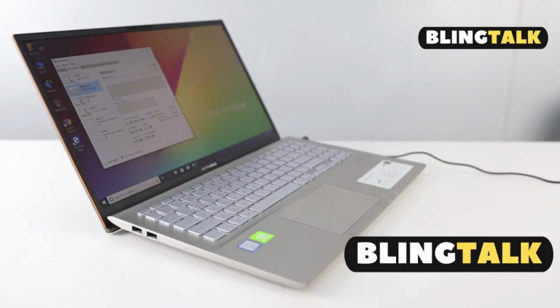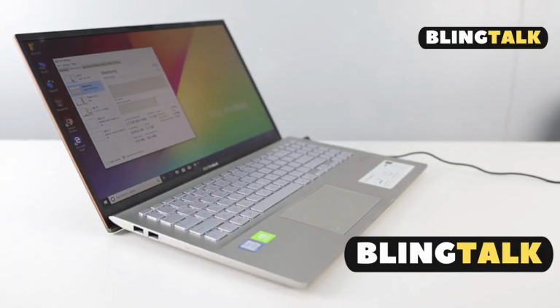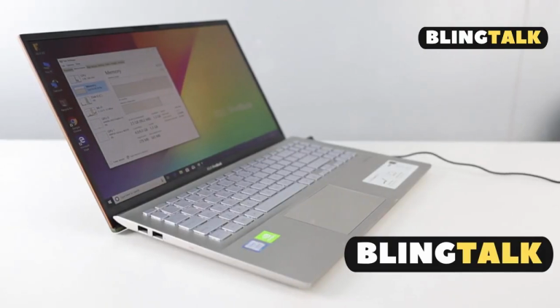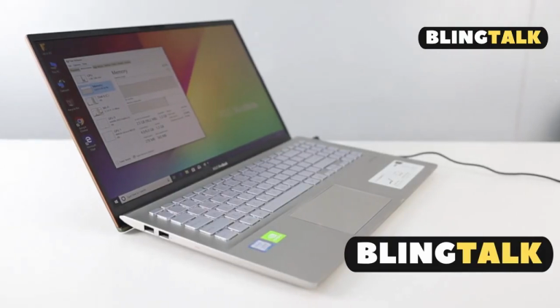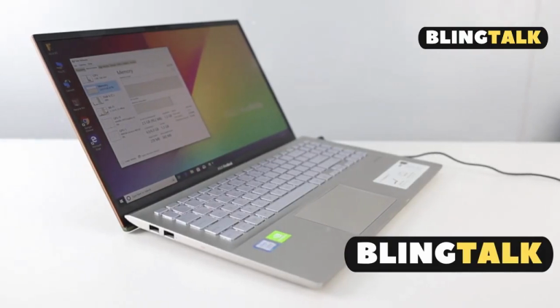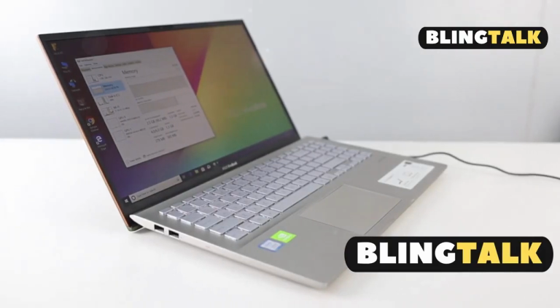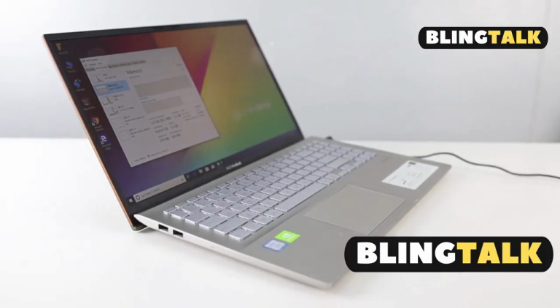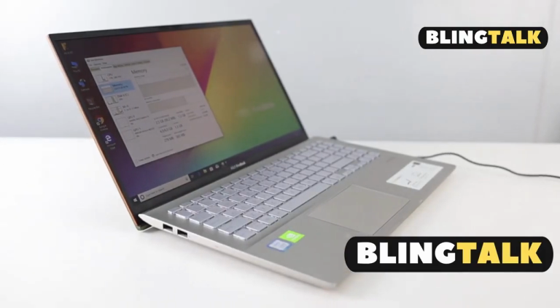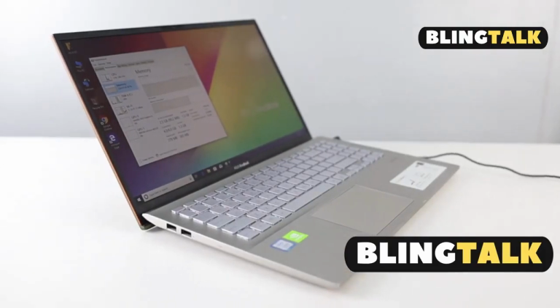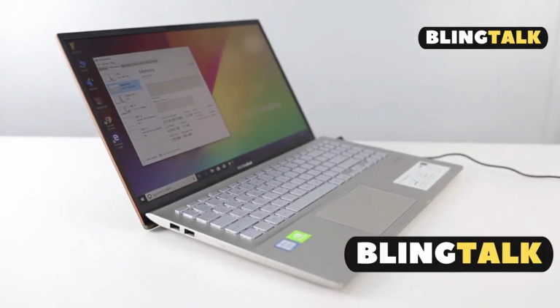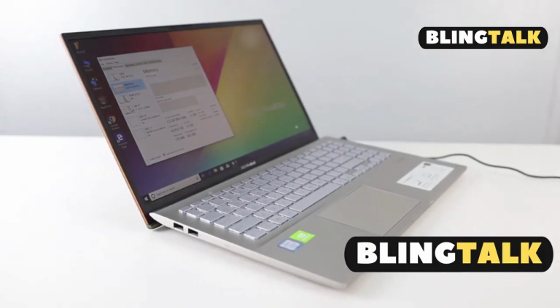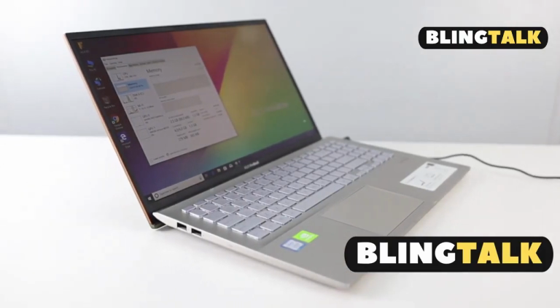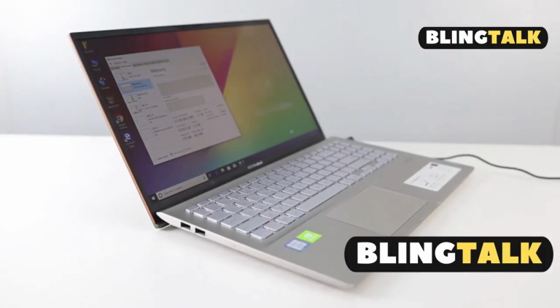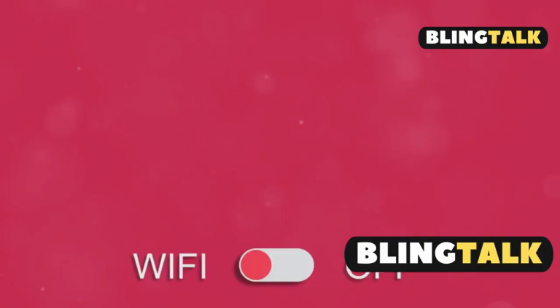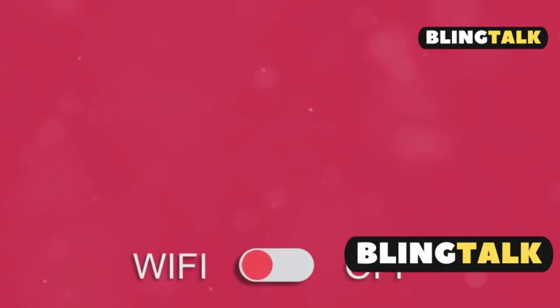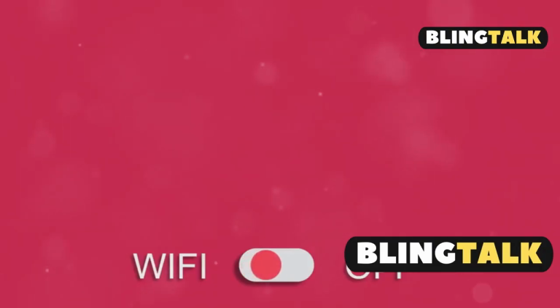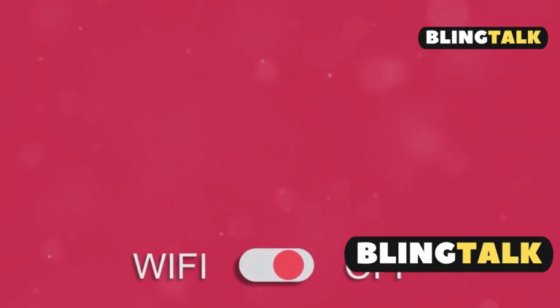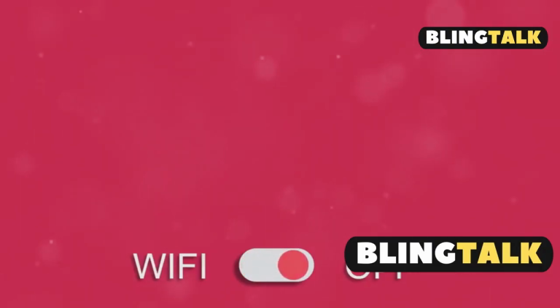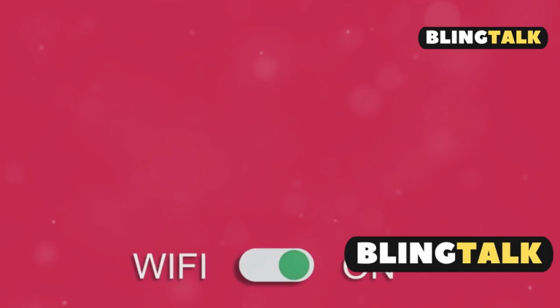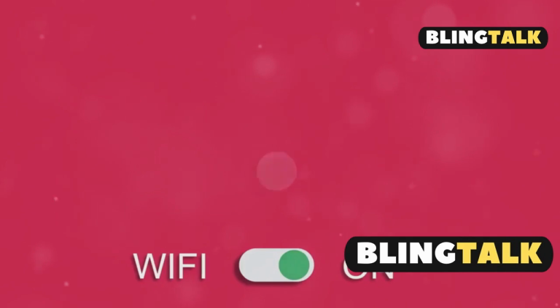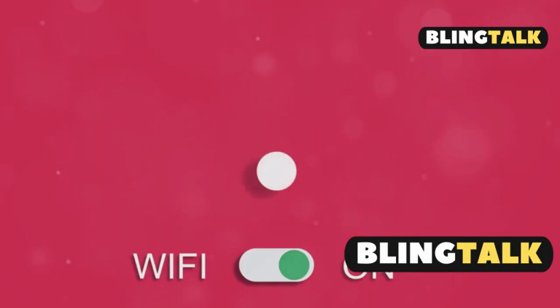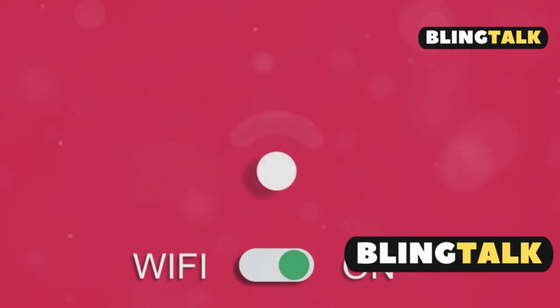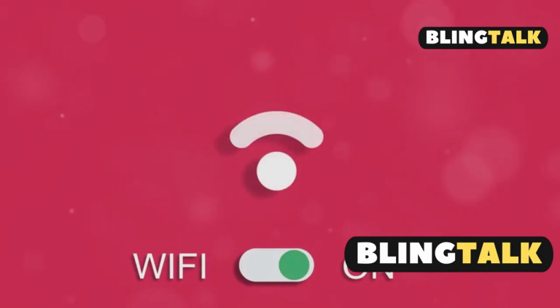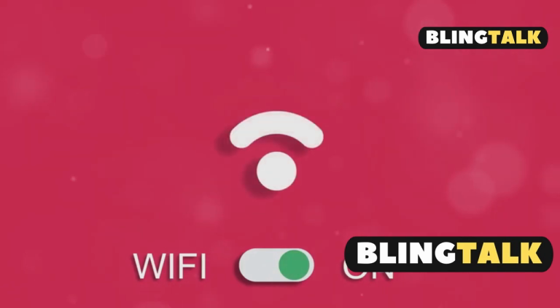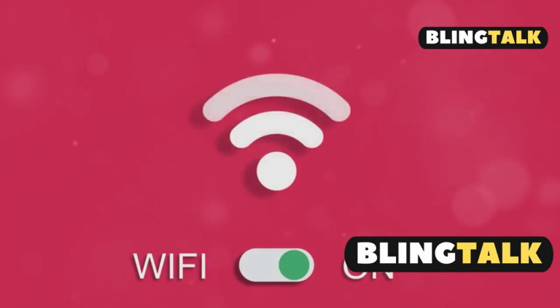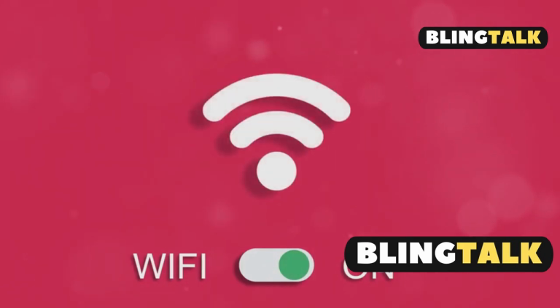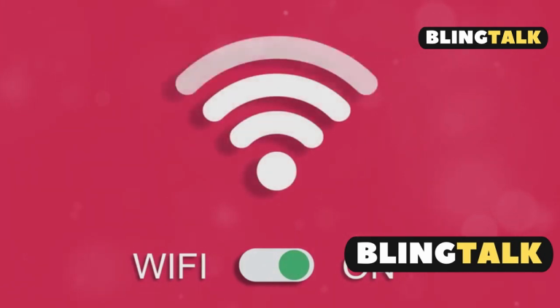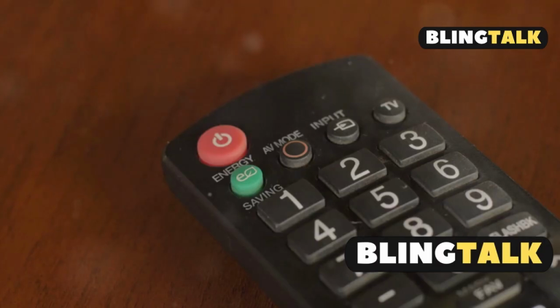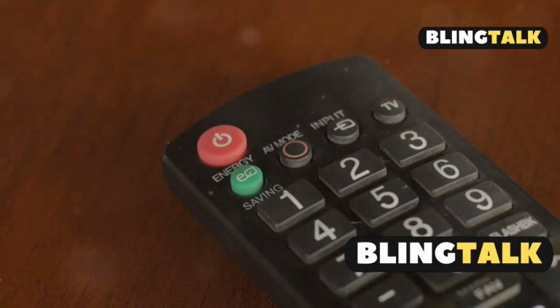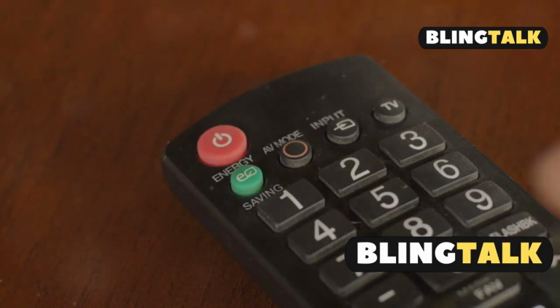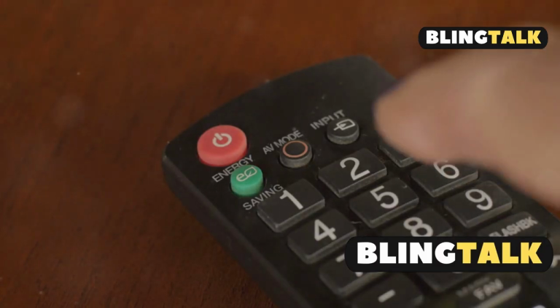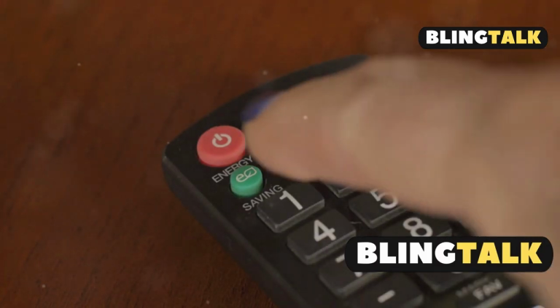Next, install the Epson iProjection software on your laptop. Make sure both devices are on the same Wi-Fi network.